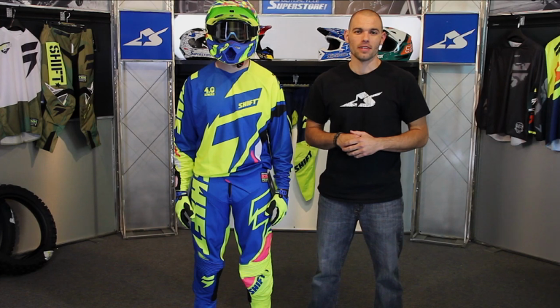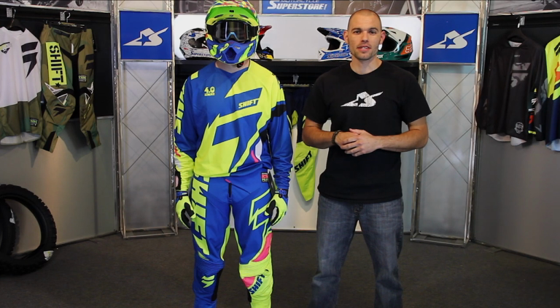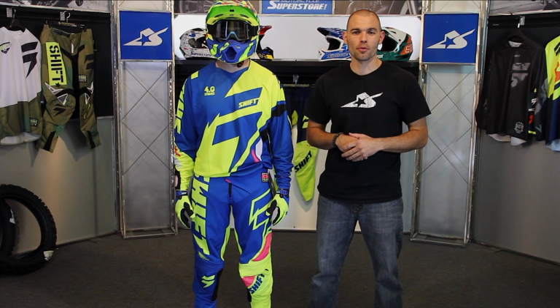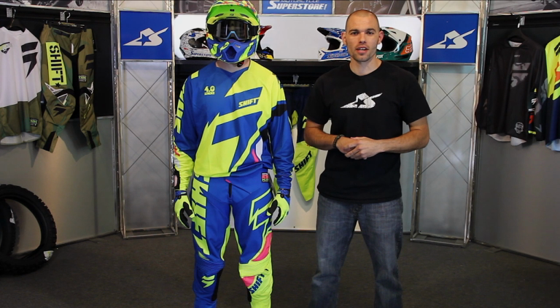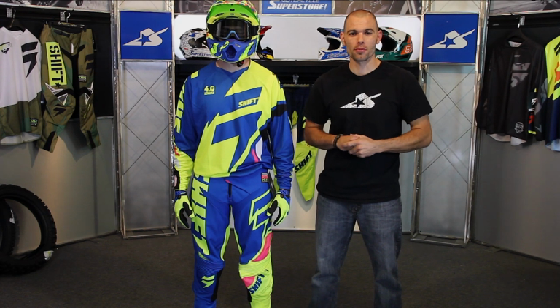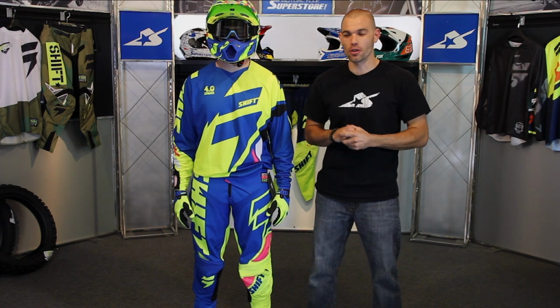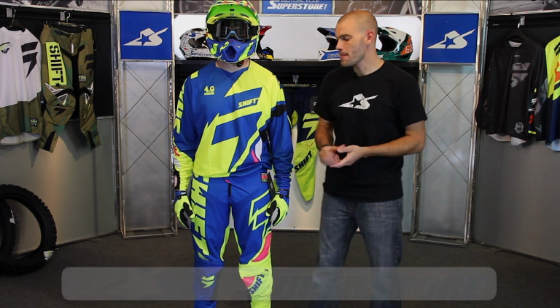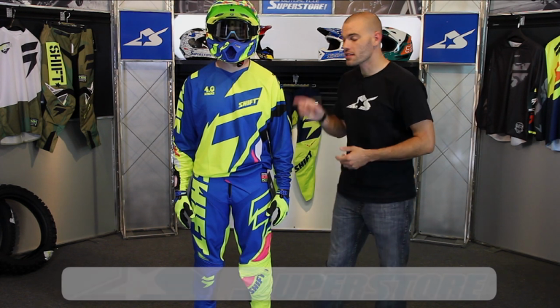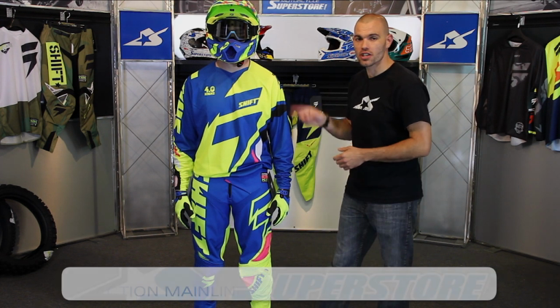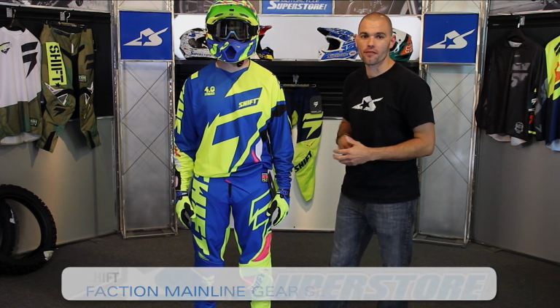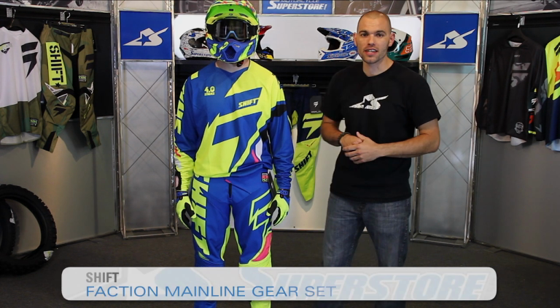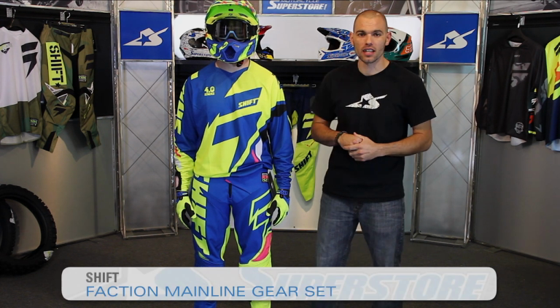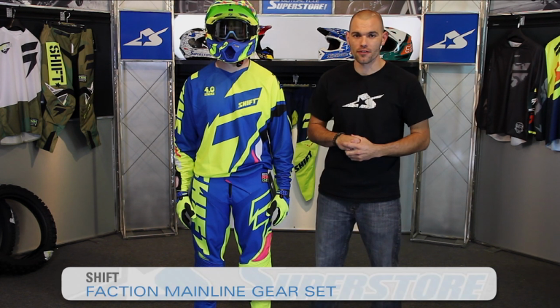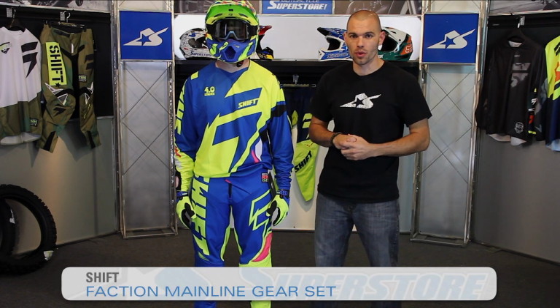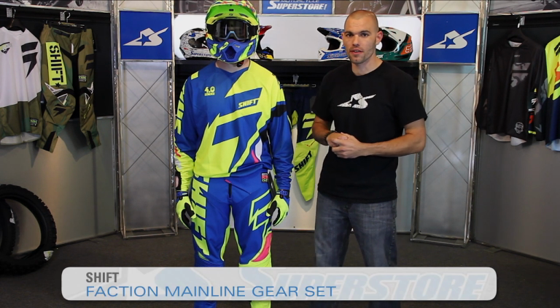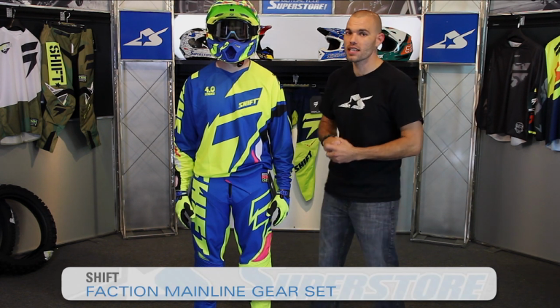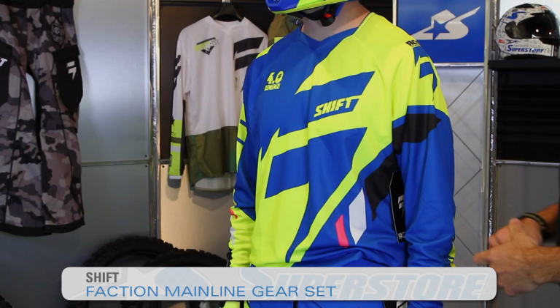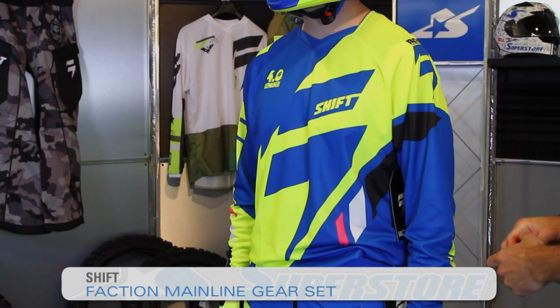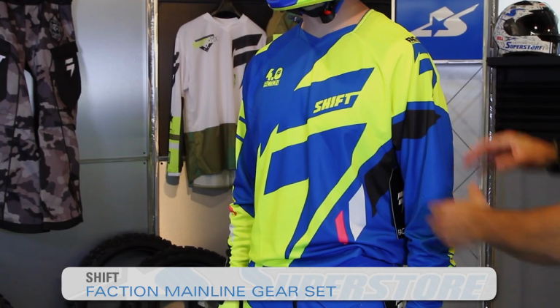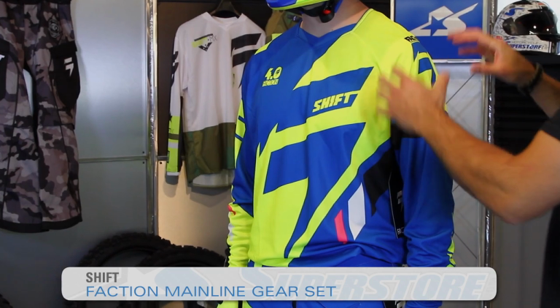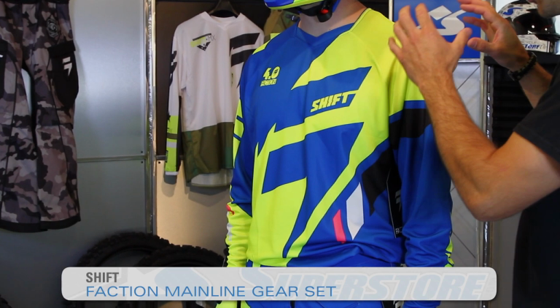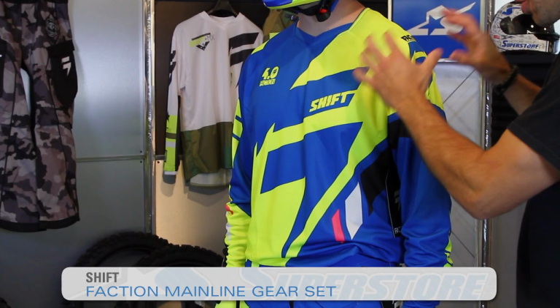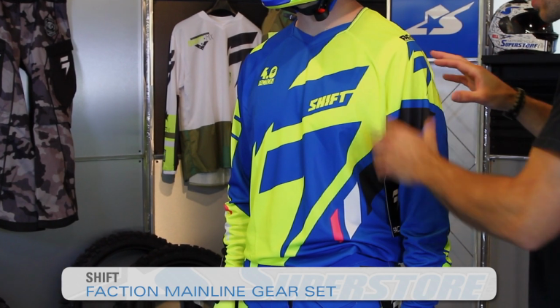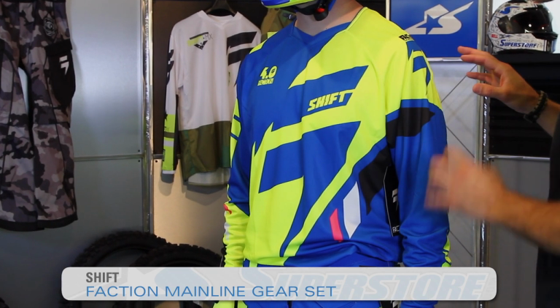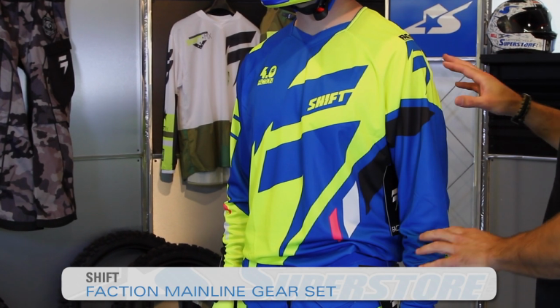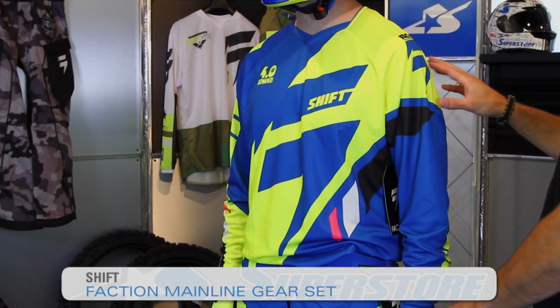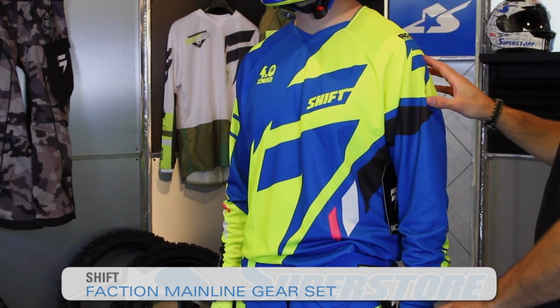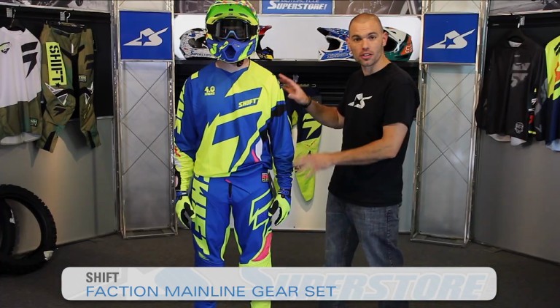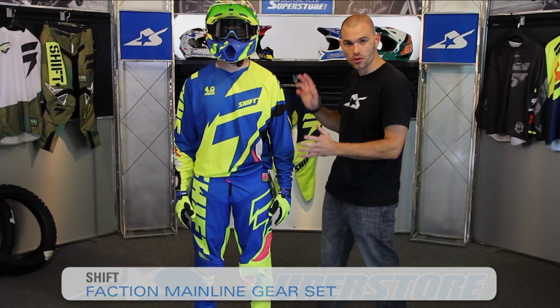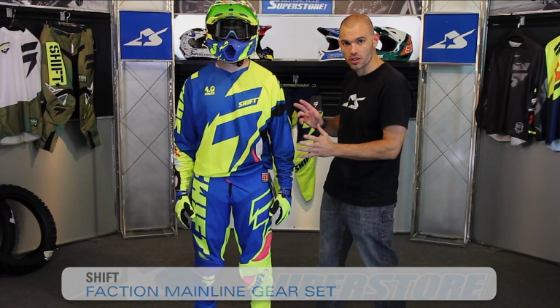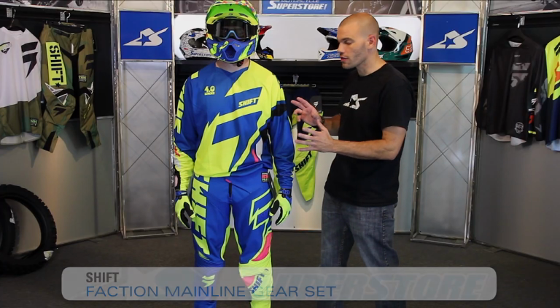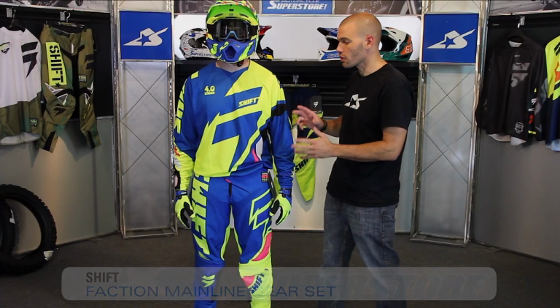I'm JC at Motorcycle Superstore. This is the Shift Faction line for 2015. I'm talking about the jersey, glove, and pant here, but they're all sold individually.